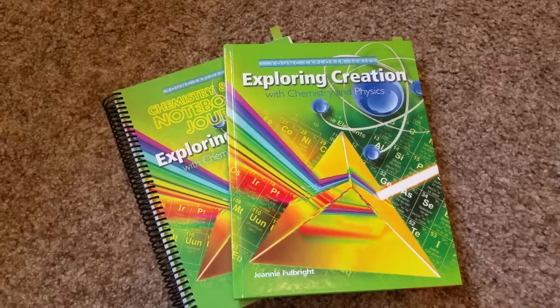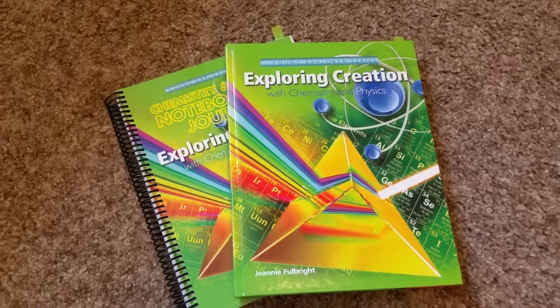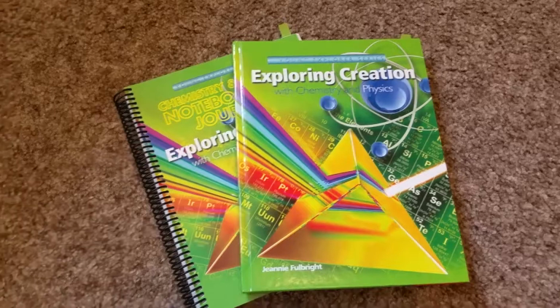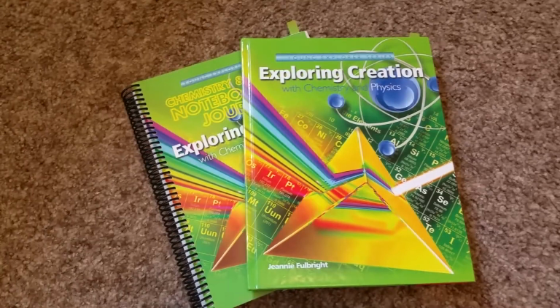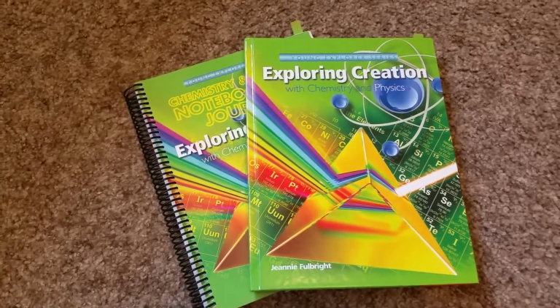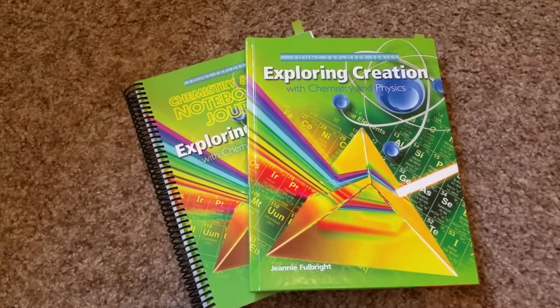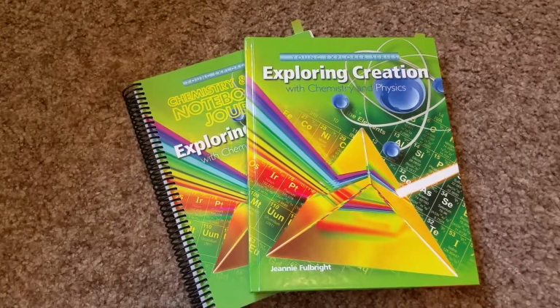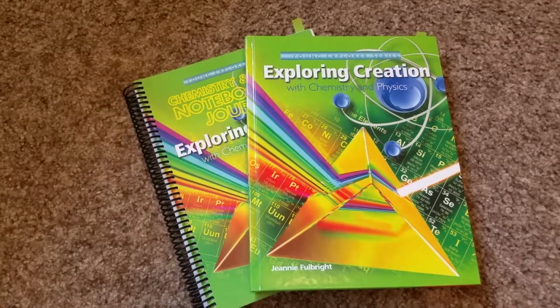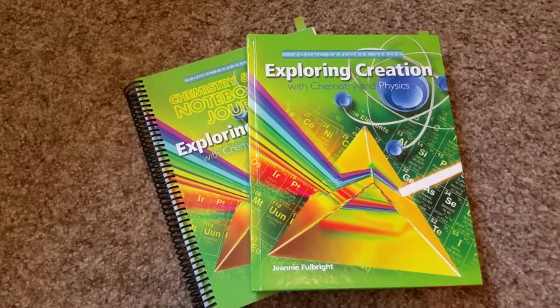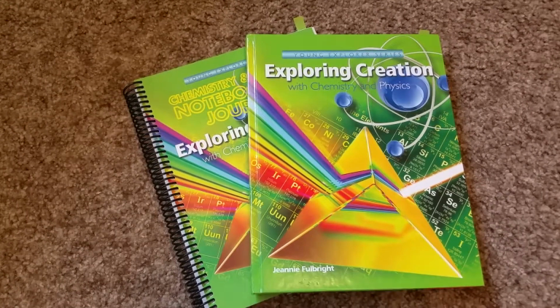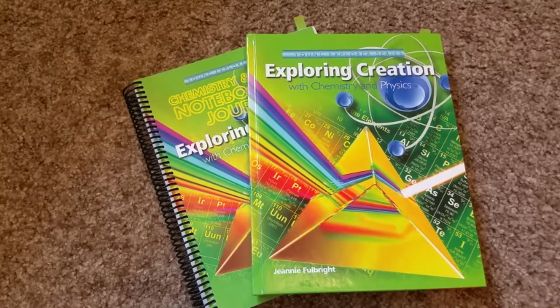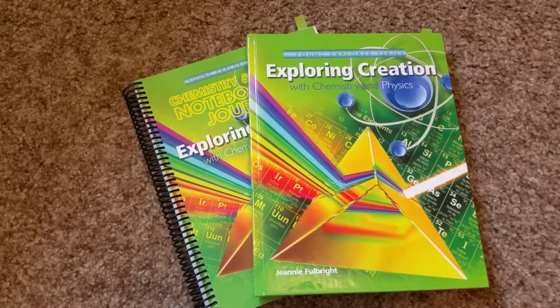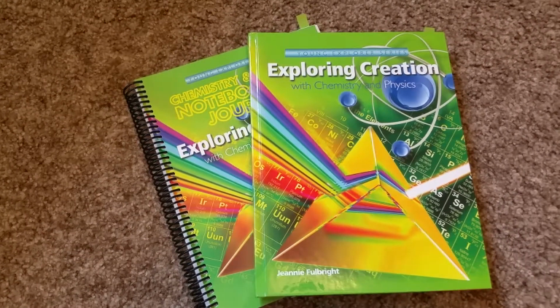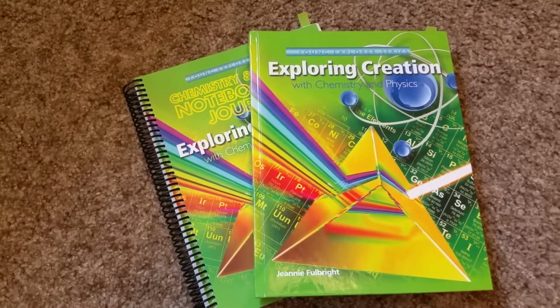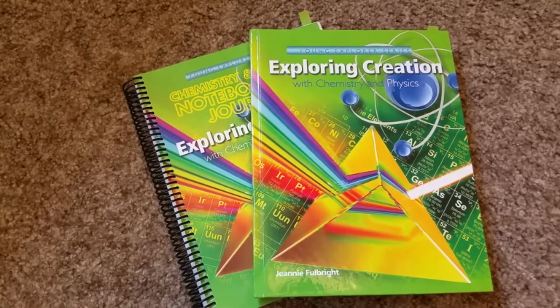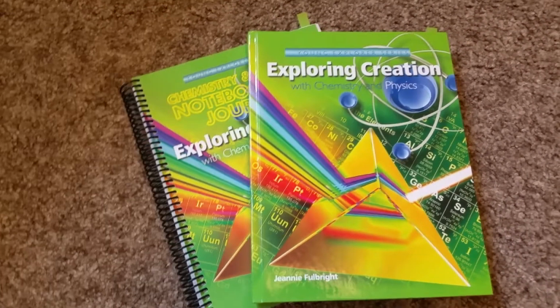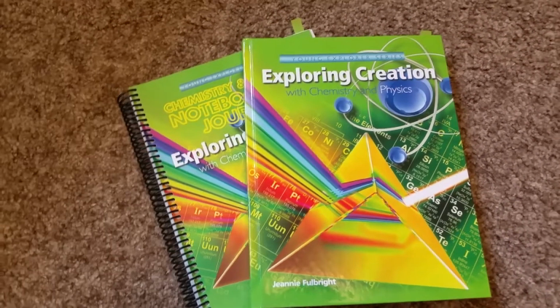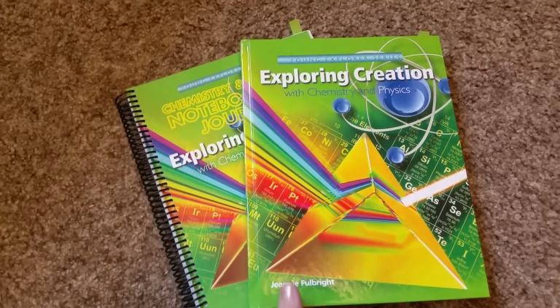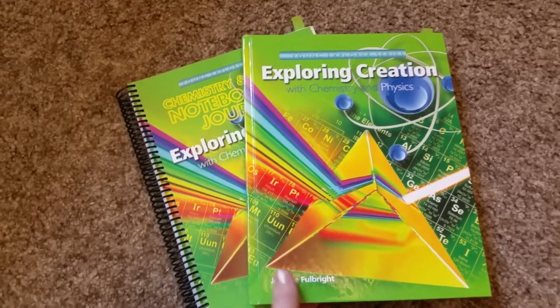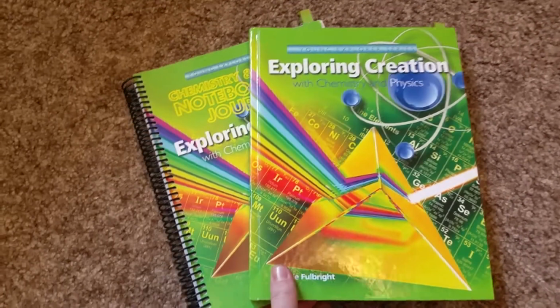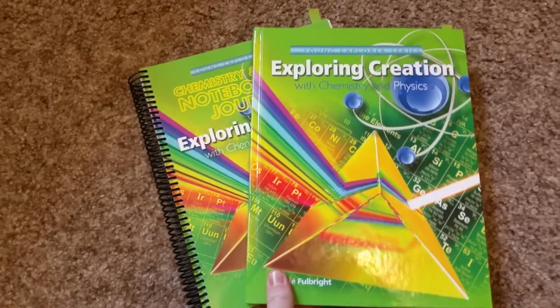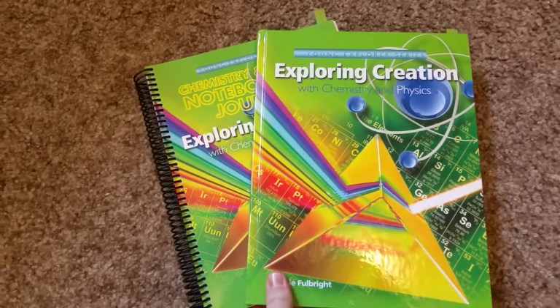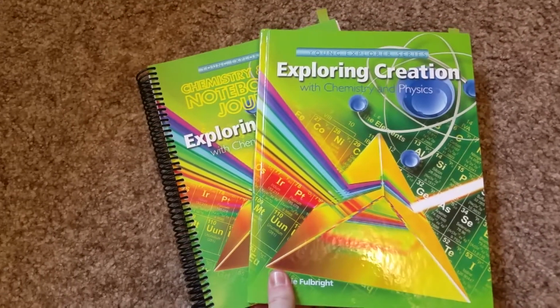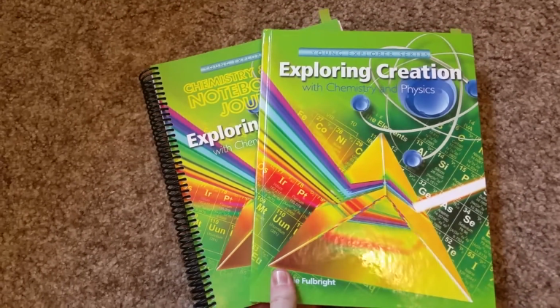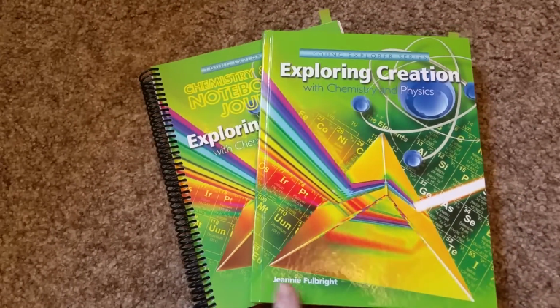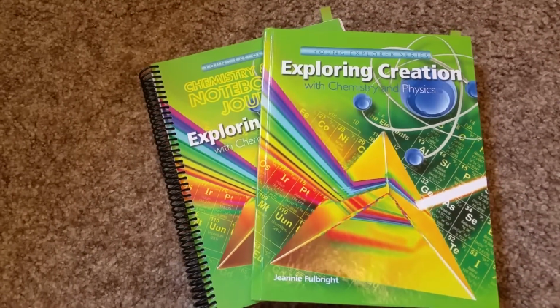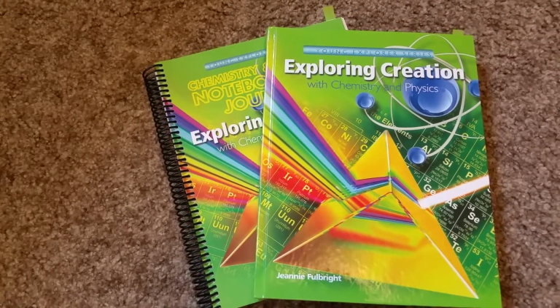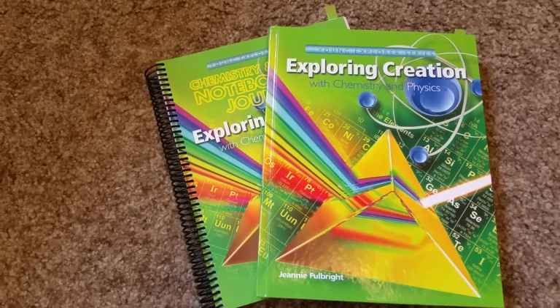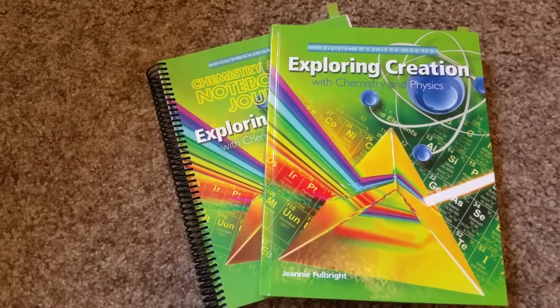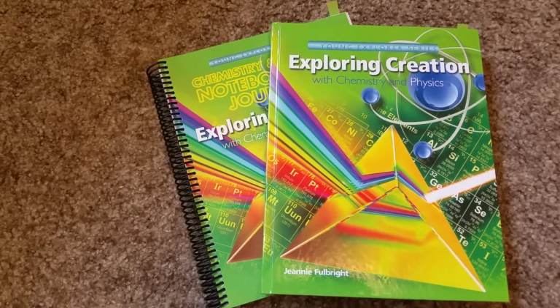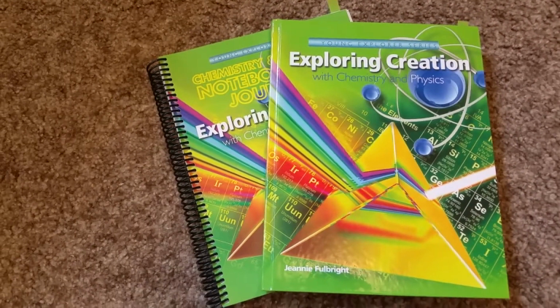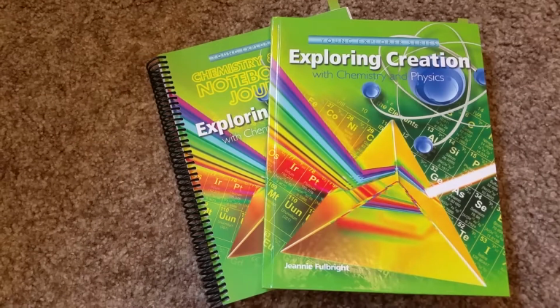This is Apologia Science, the Young Explorer series — Exploring Creation with Chemistry and Physics.